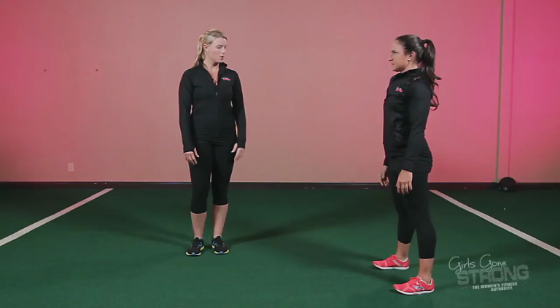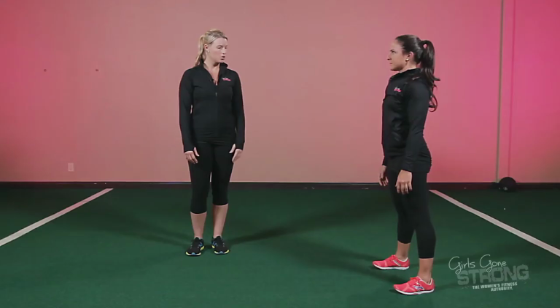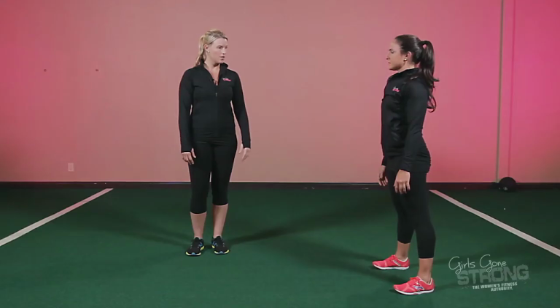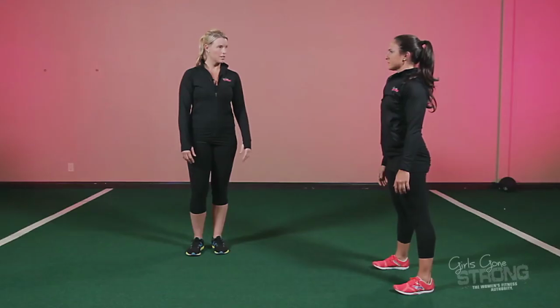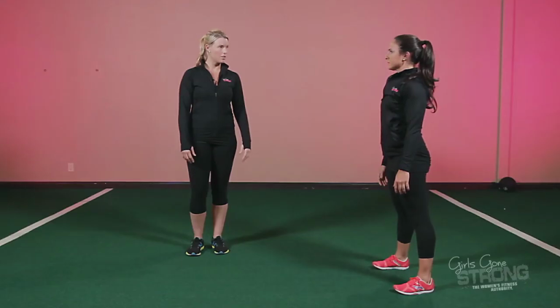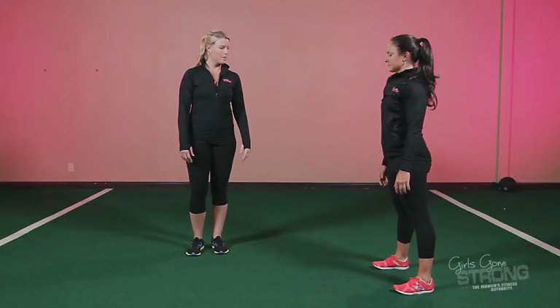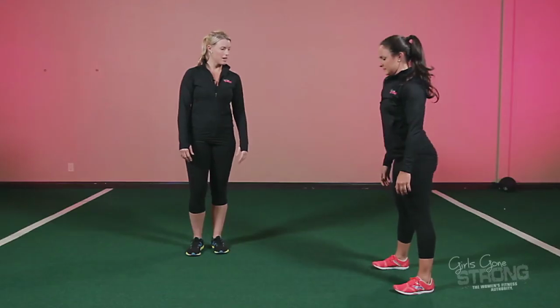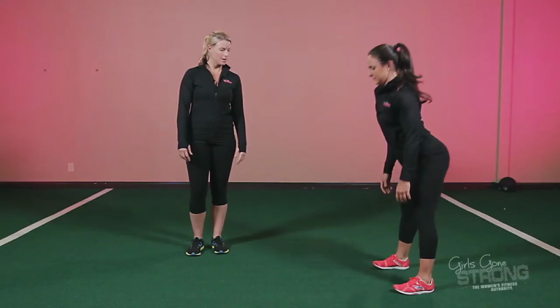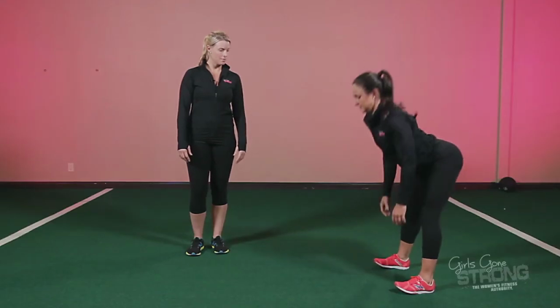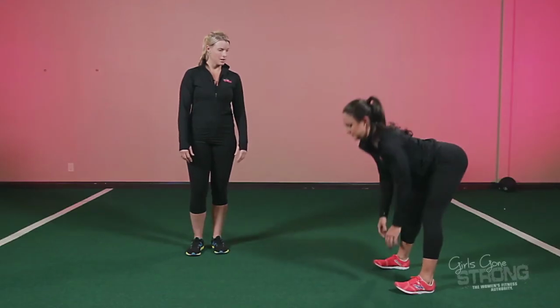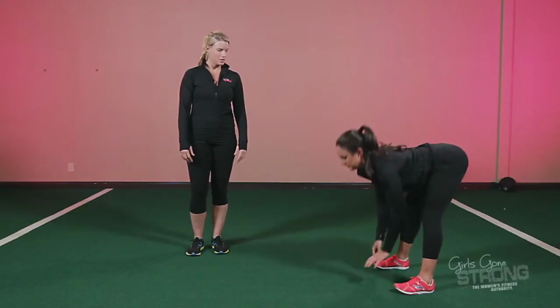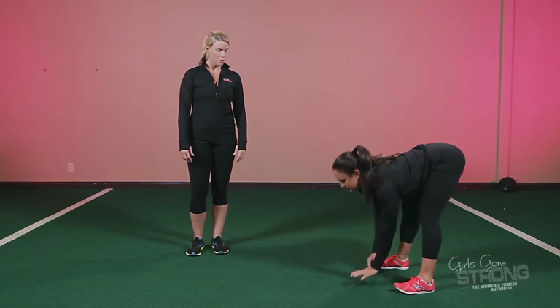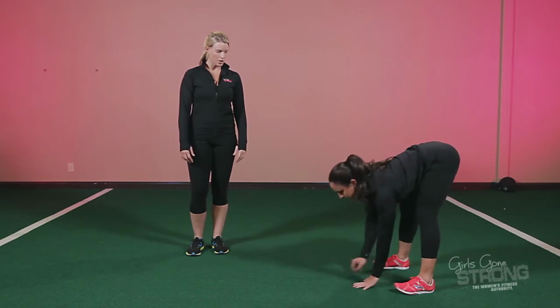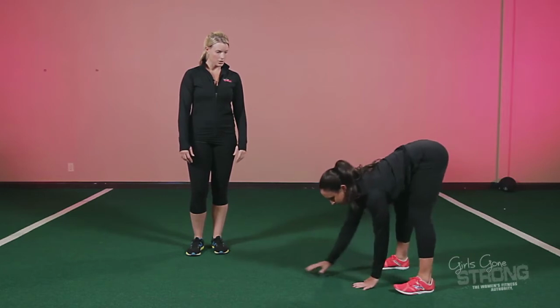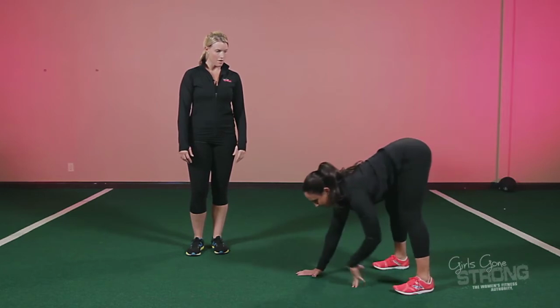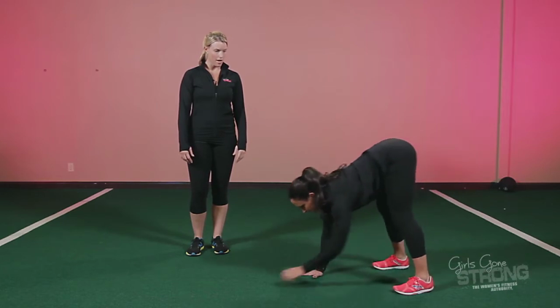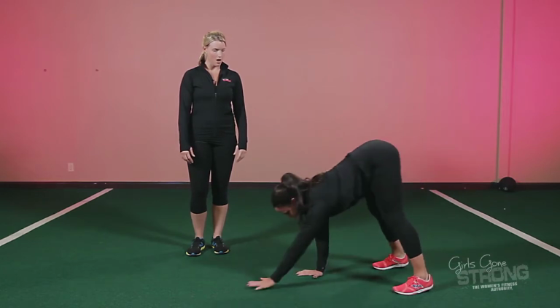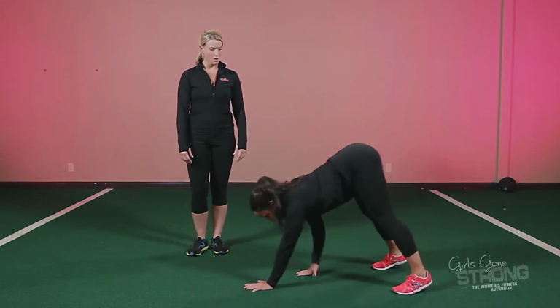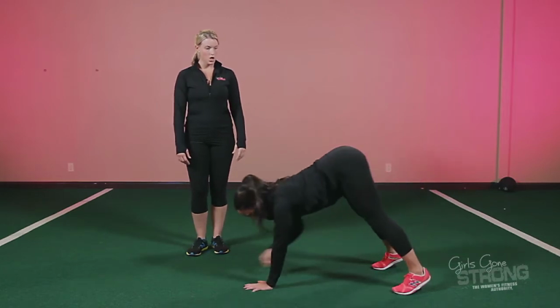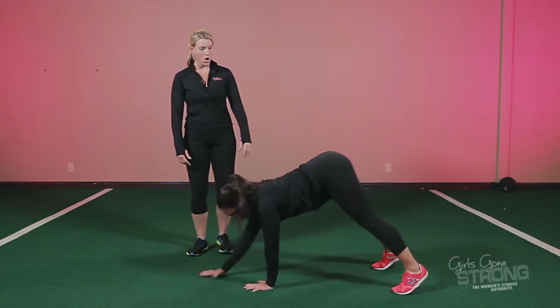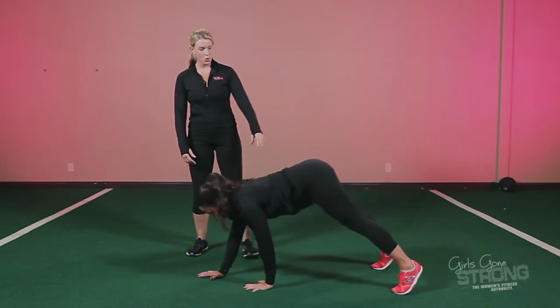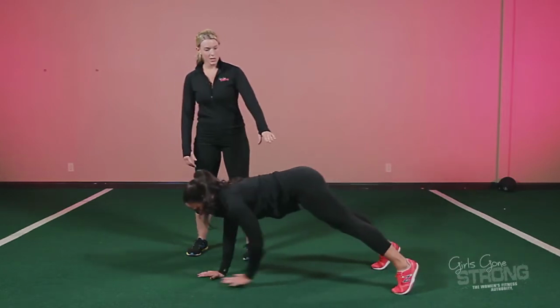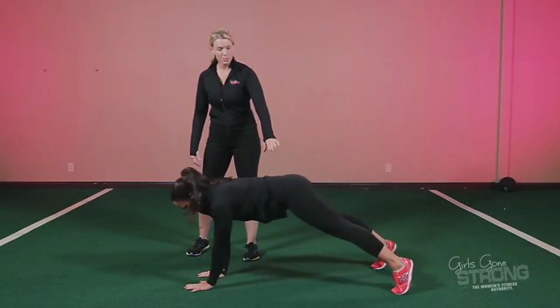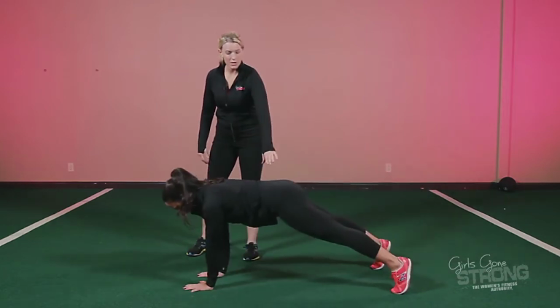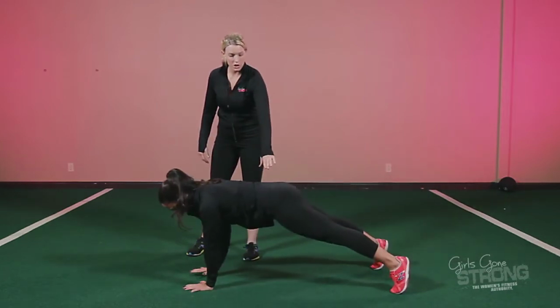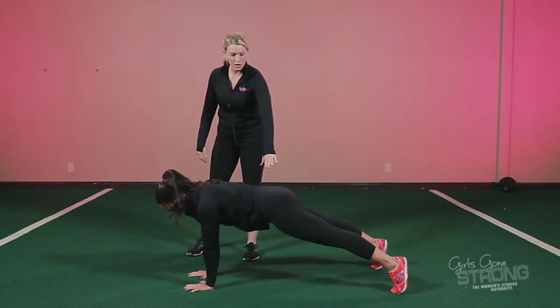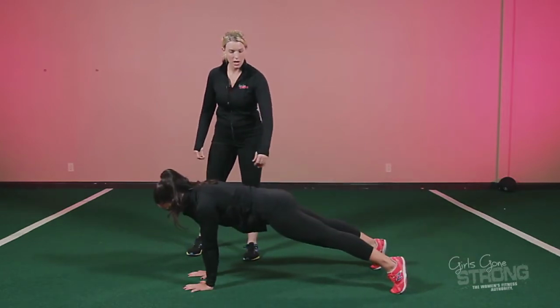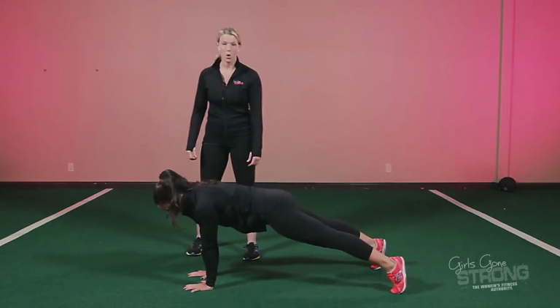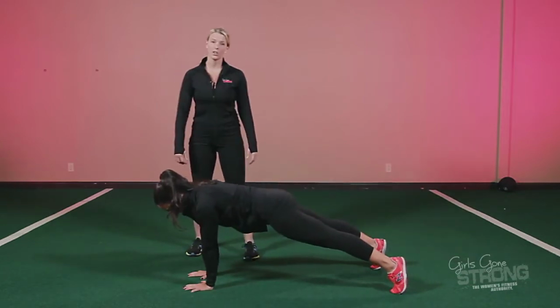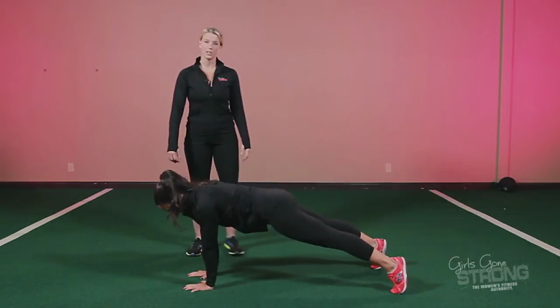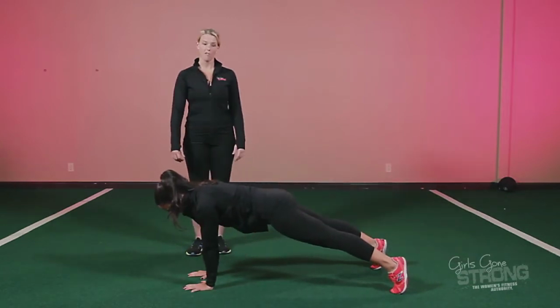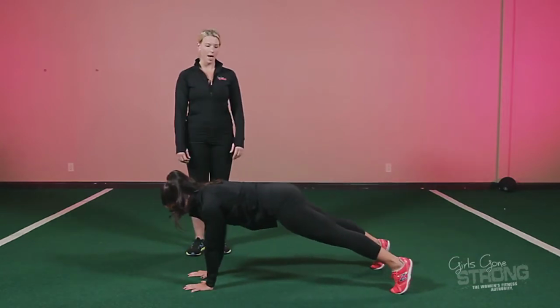Why don't you give us another rep, Allie? So walk yourself out, own this position, and walk yourself back.